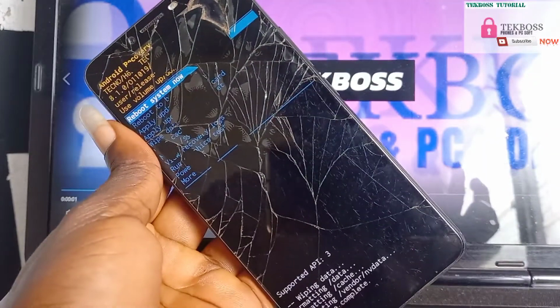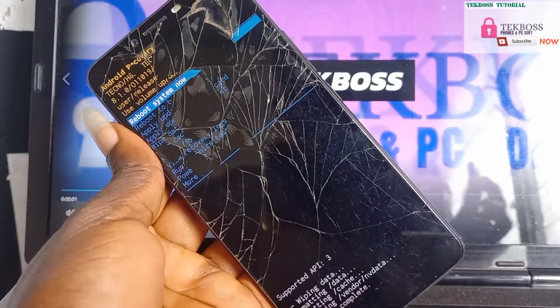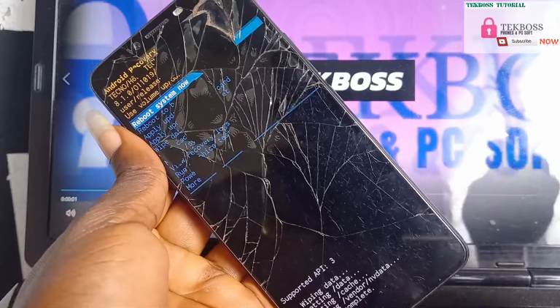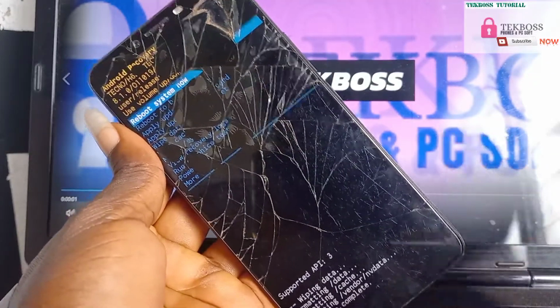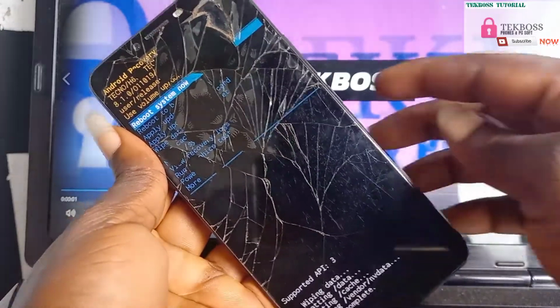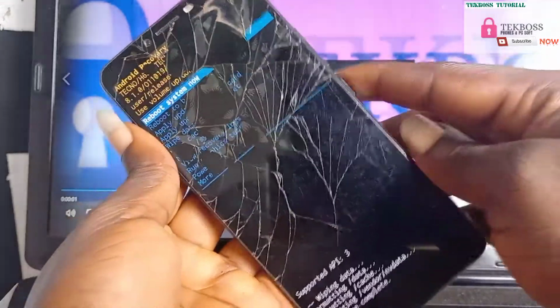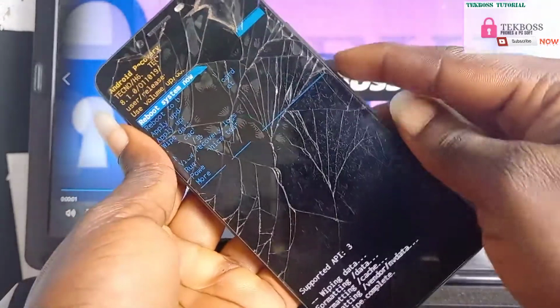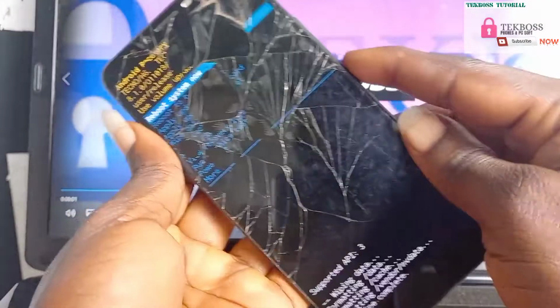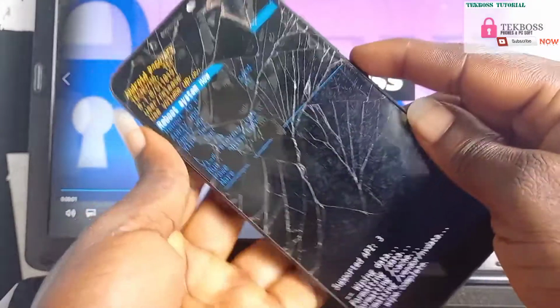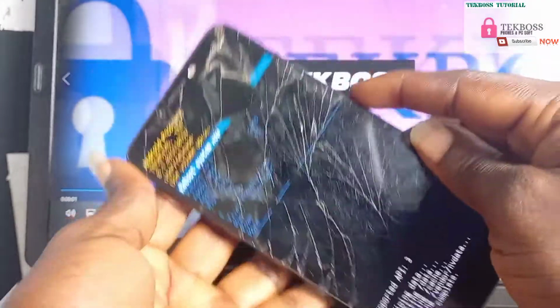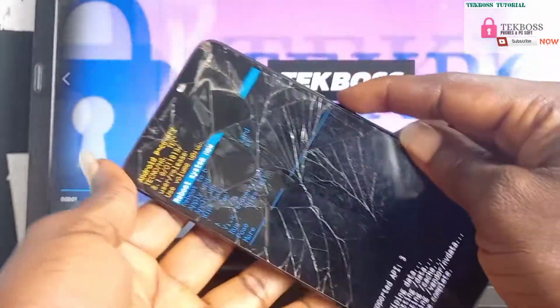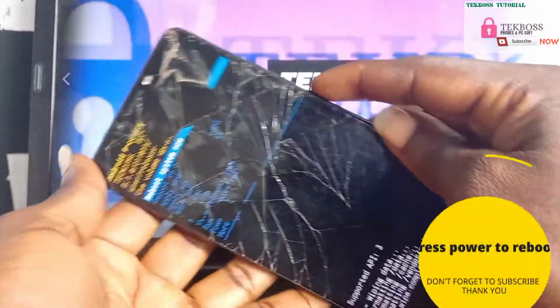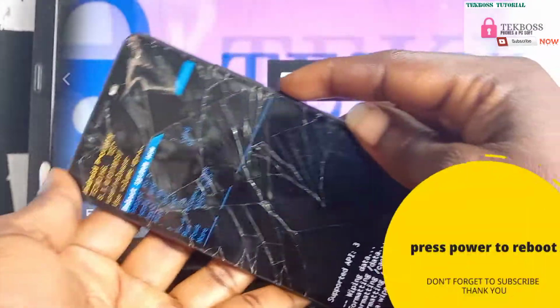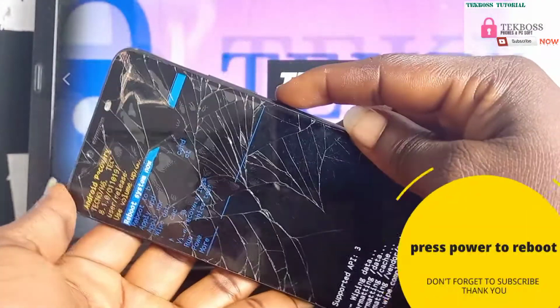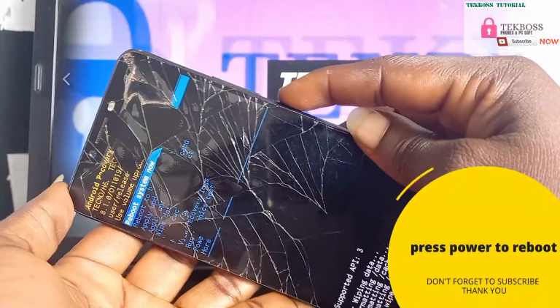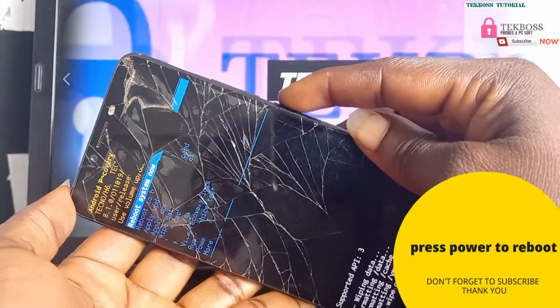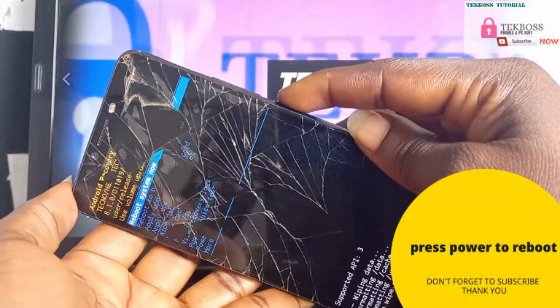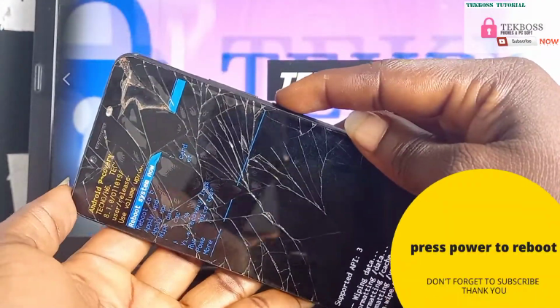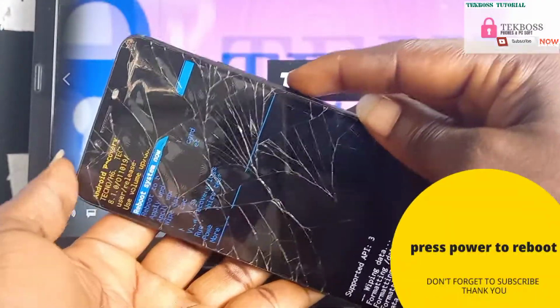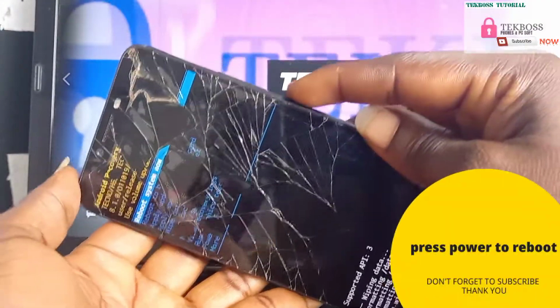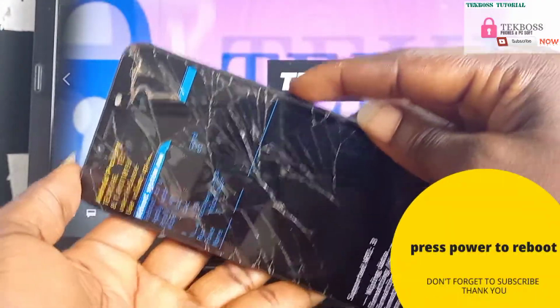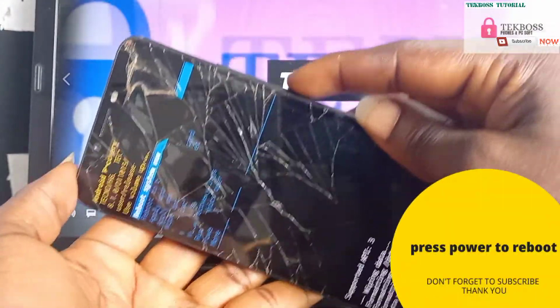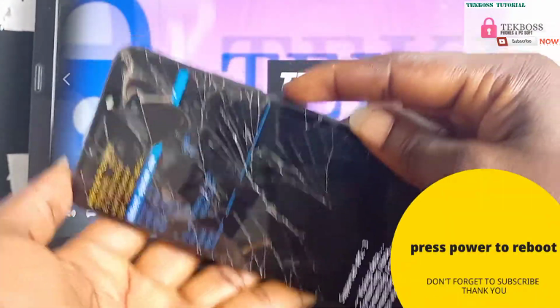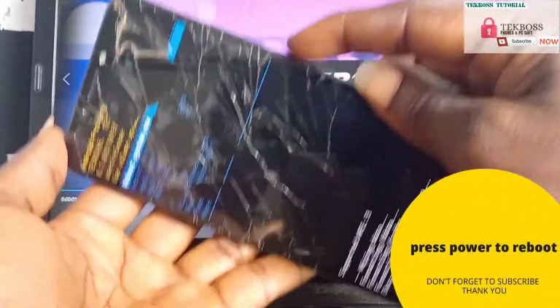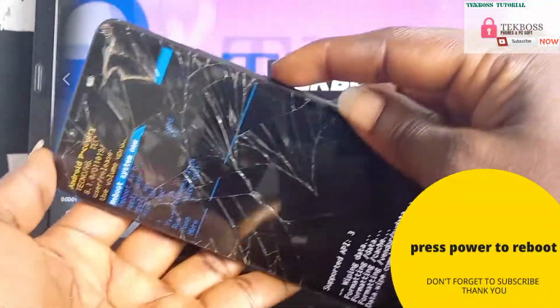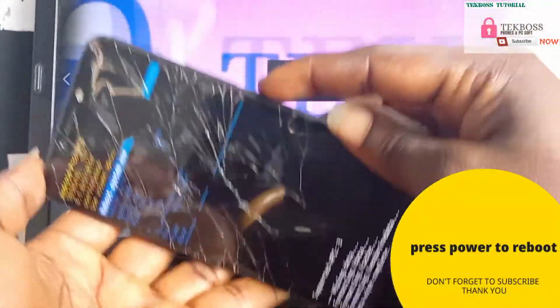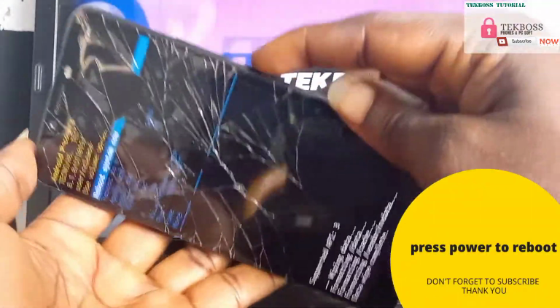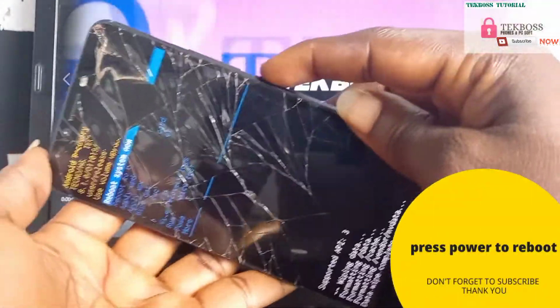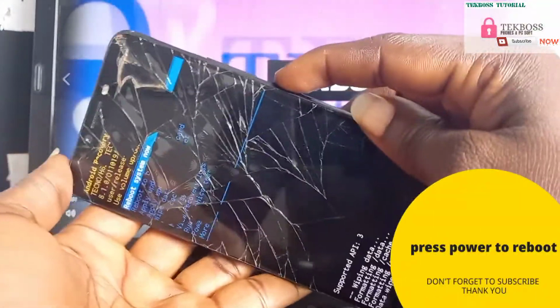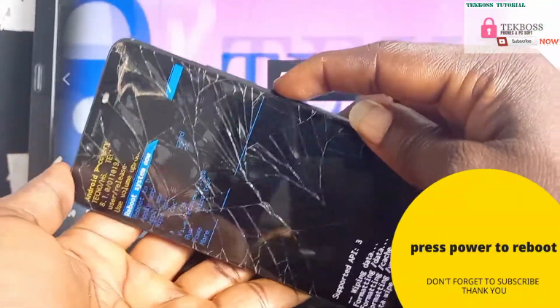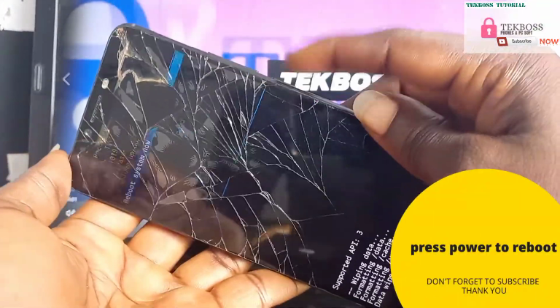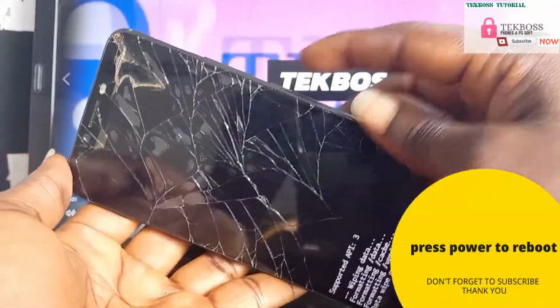Now press power to reboot your phone. Hit the subscribe button right now — thank you for watching this video.